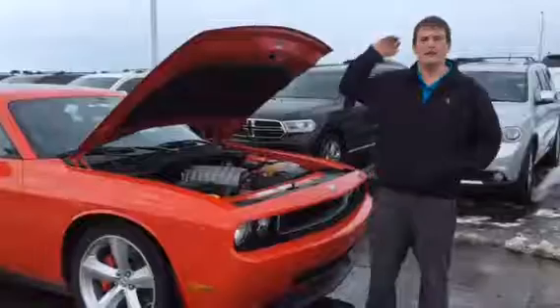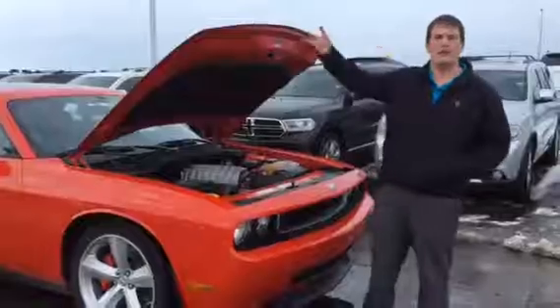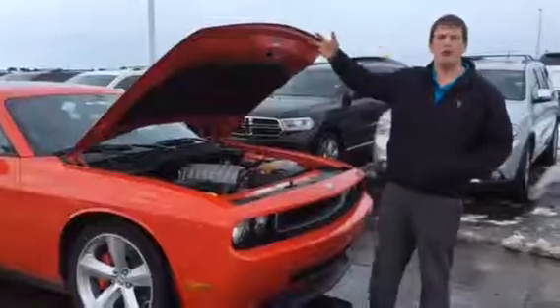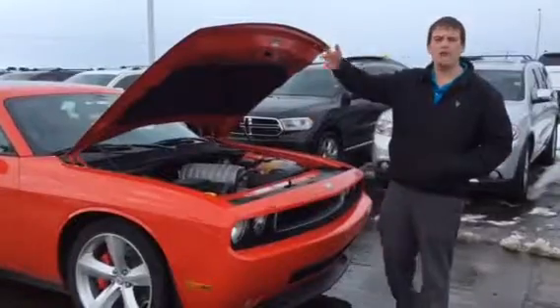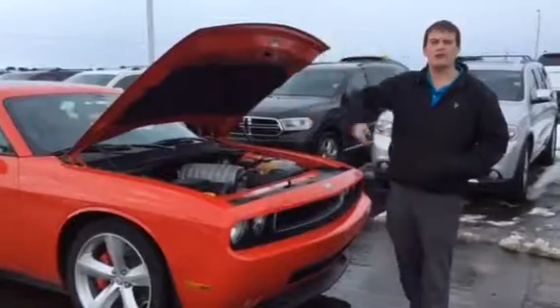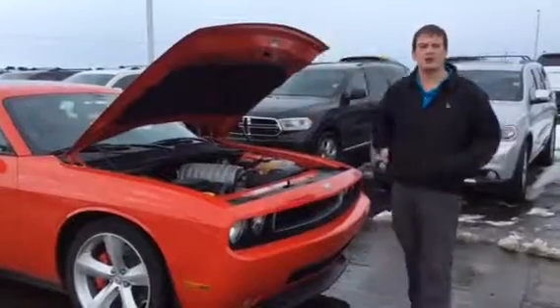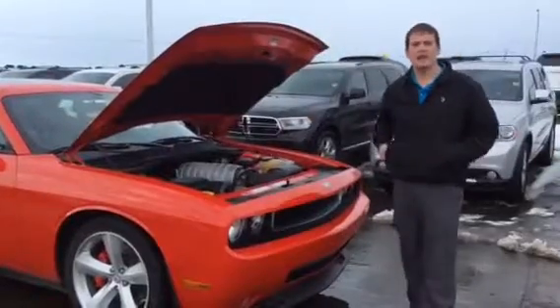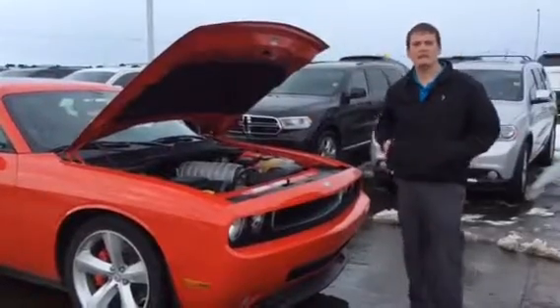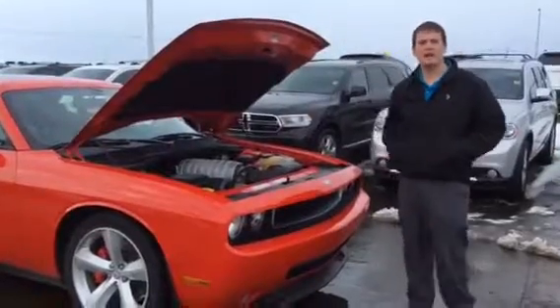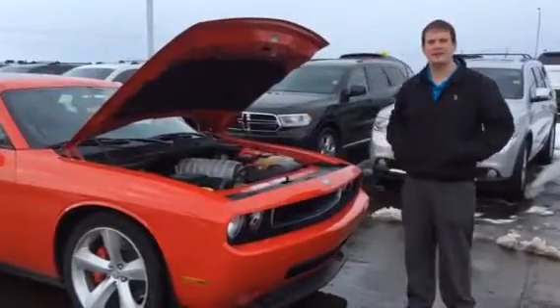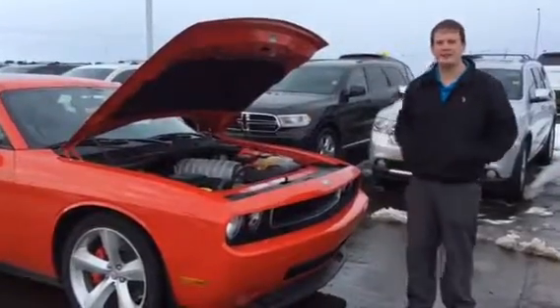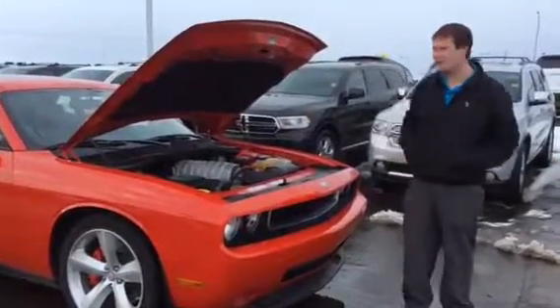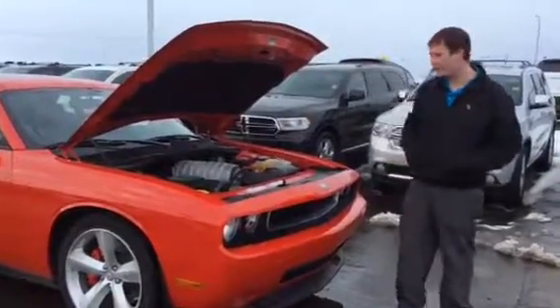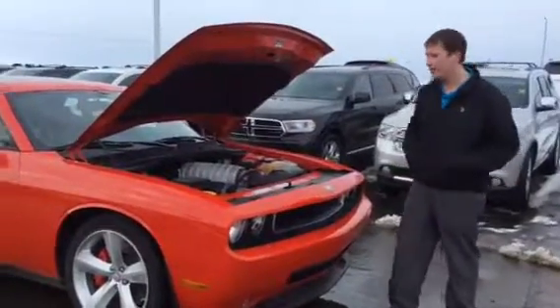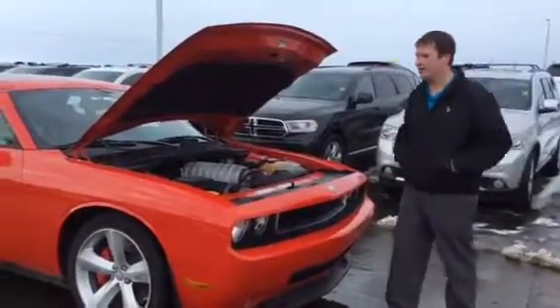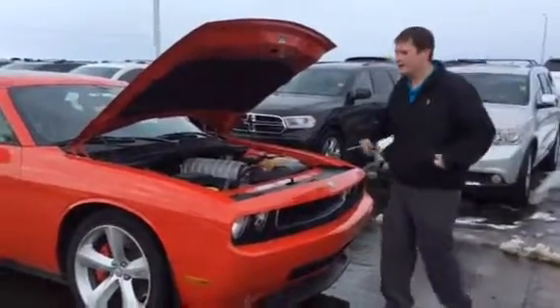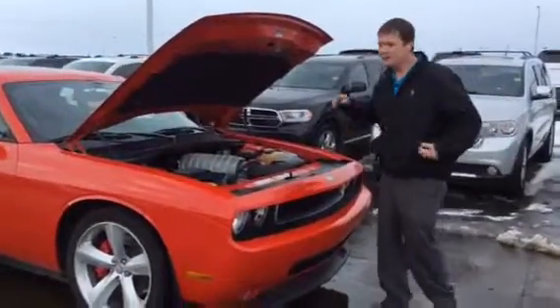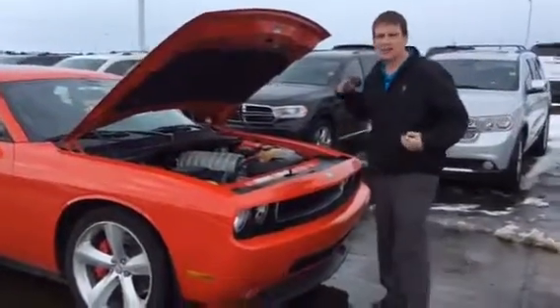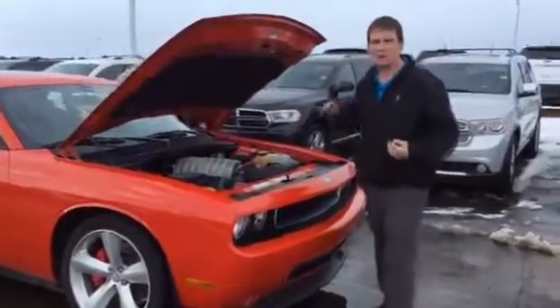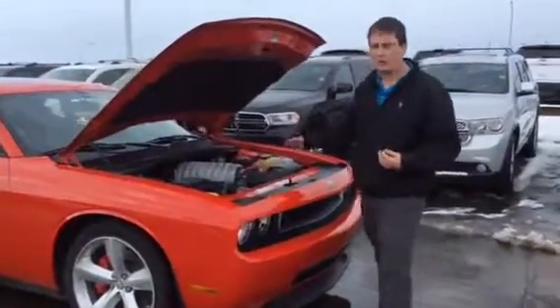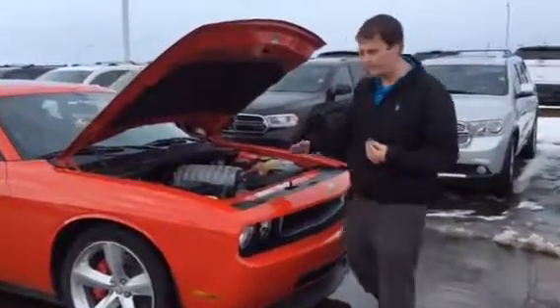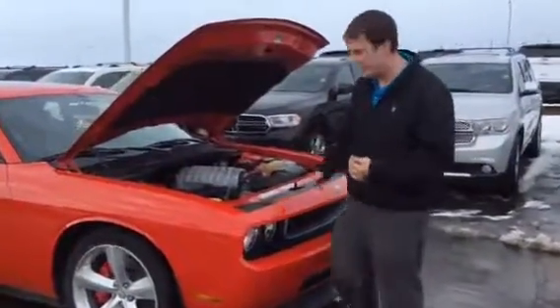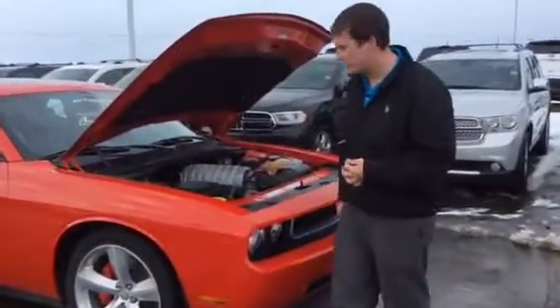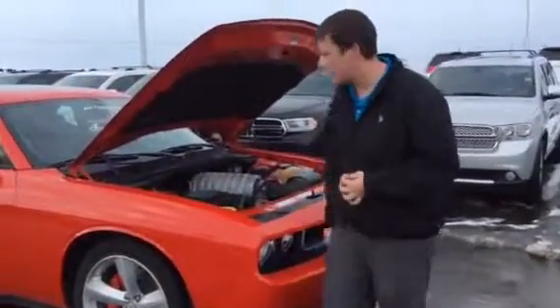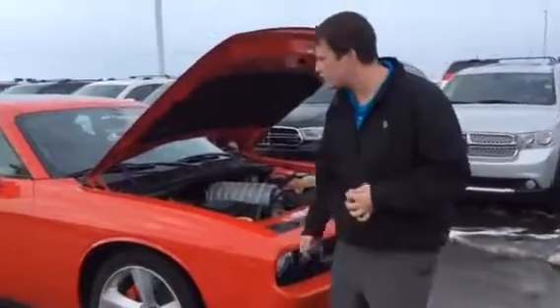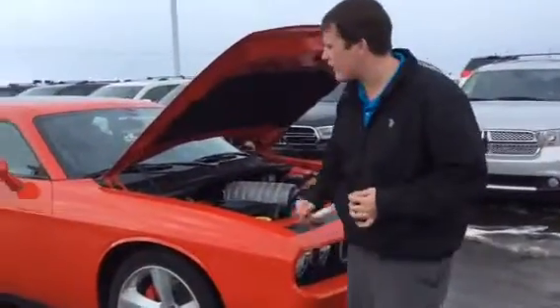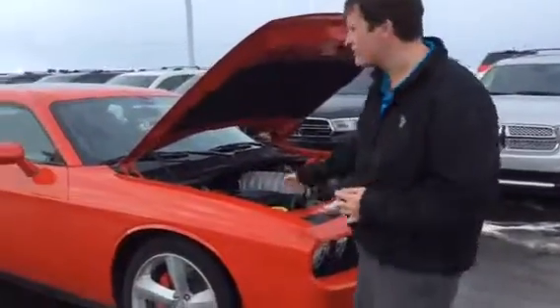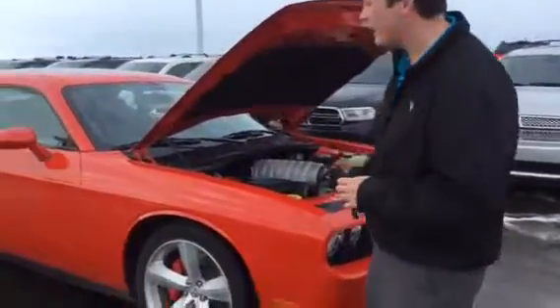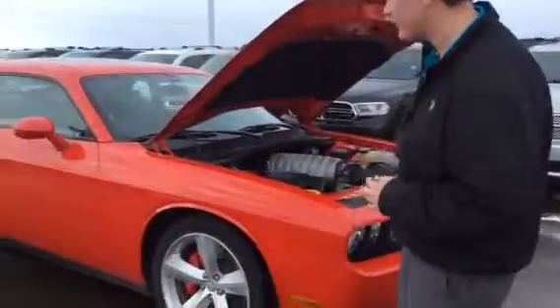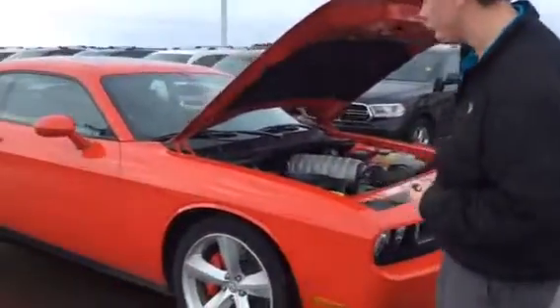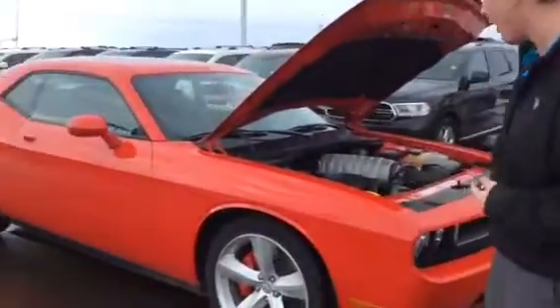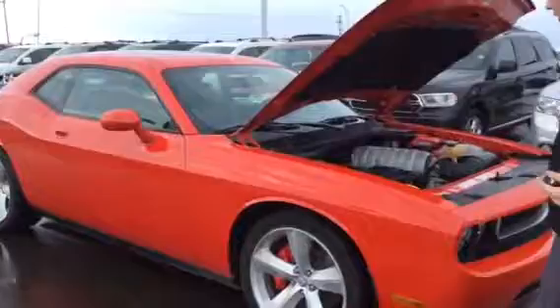Hey Walter, Craig from LA Nissan here. Here's that 2010 Challenger I was telling you about.